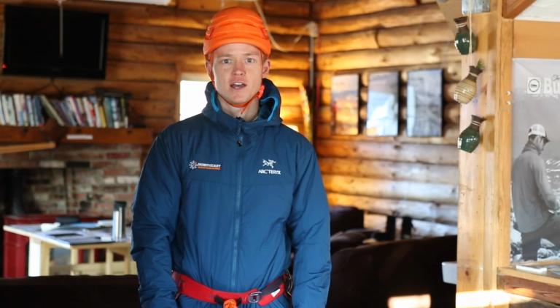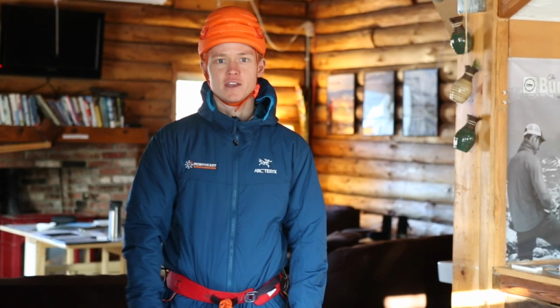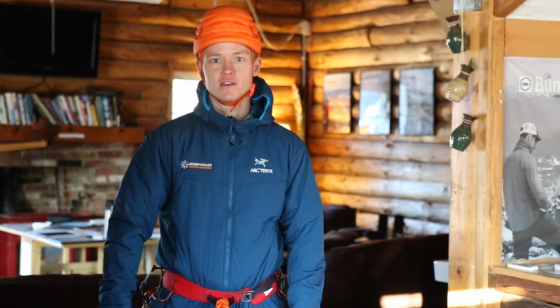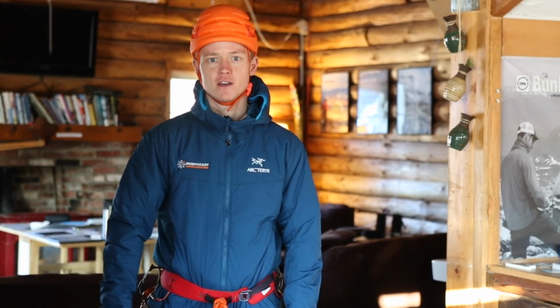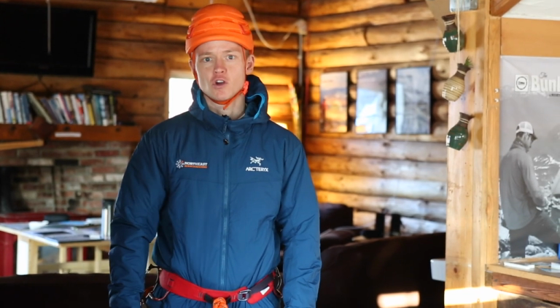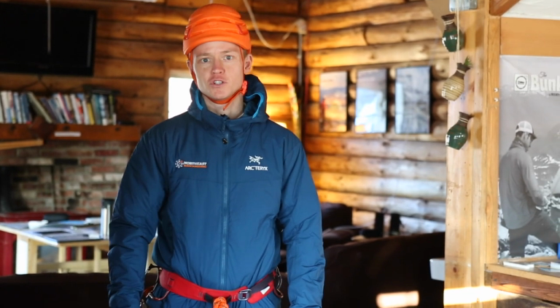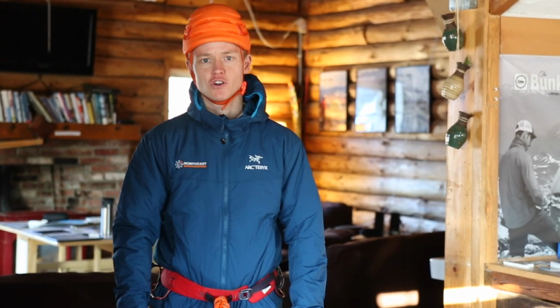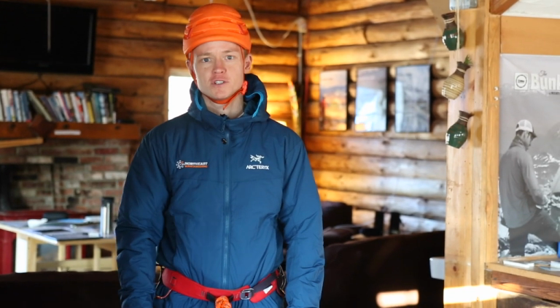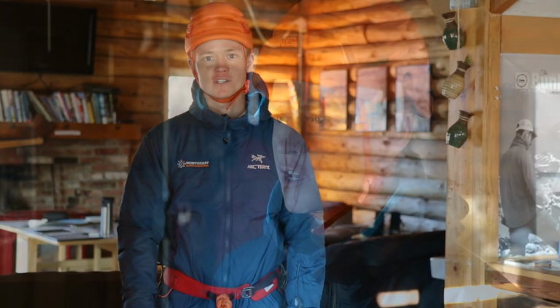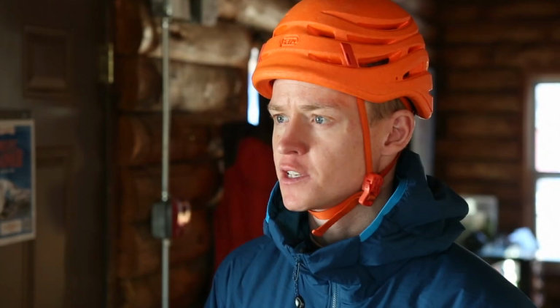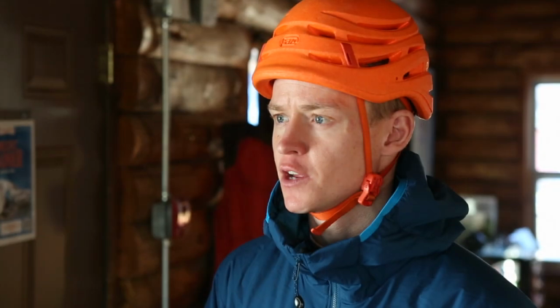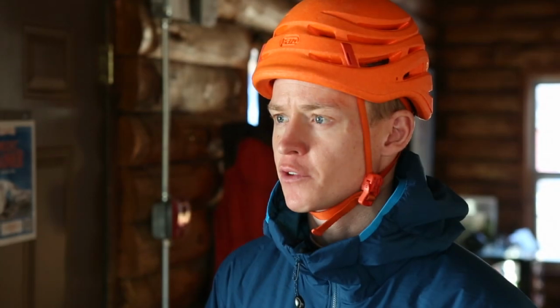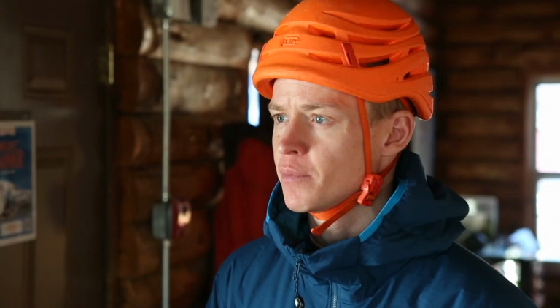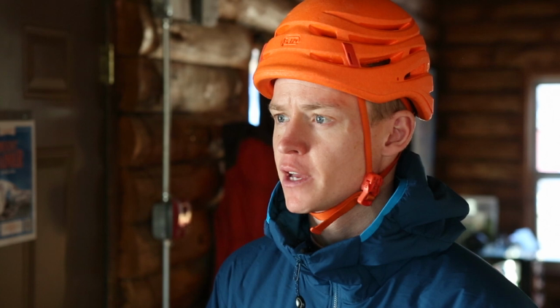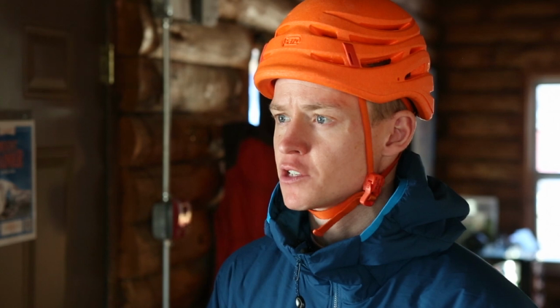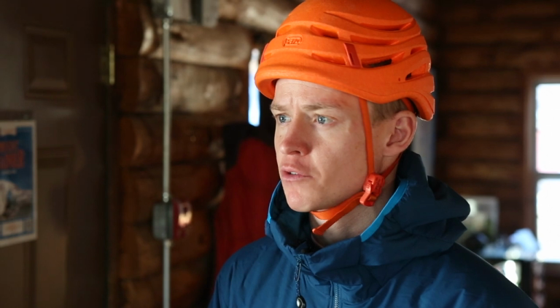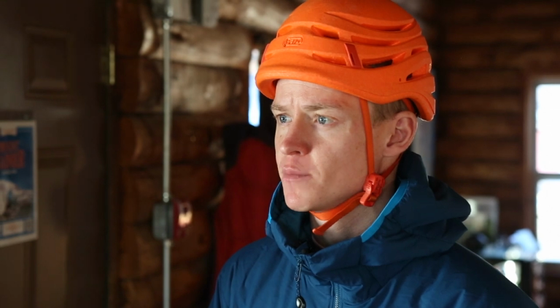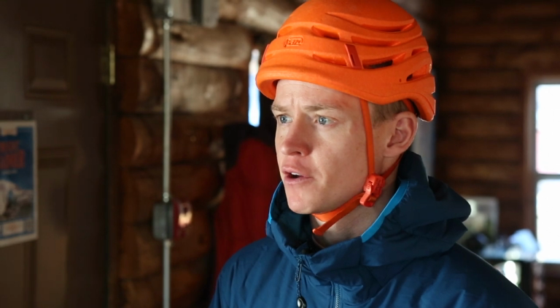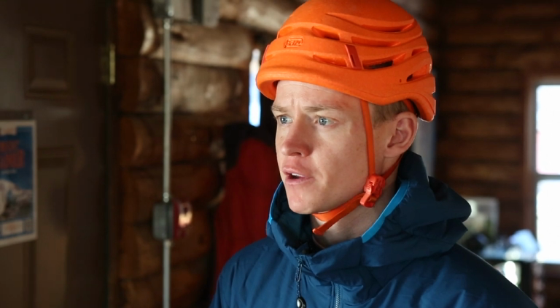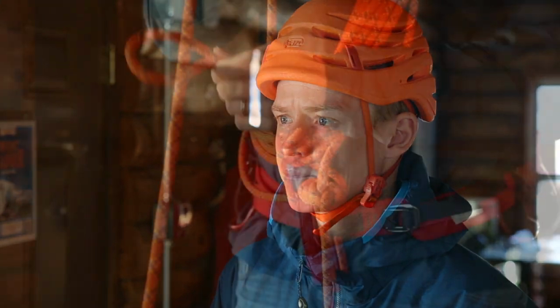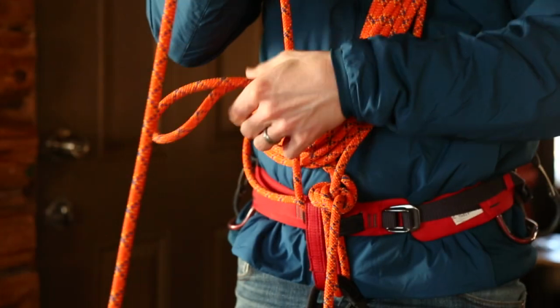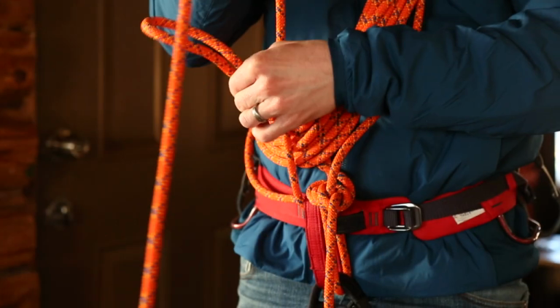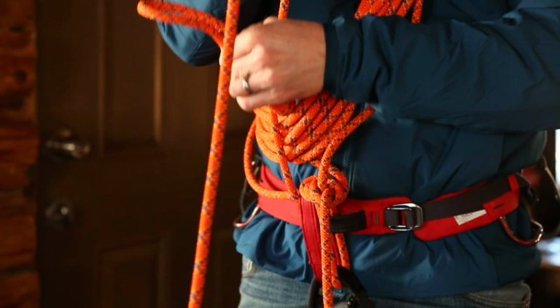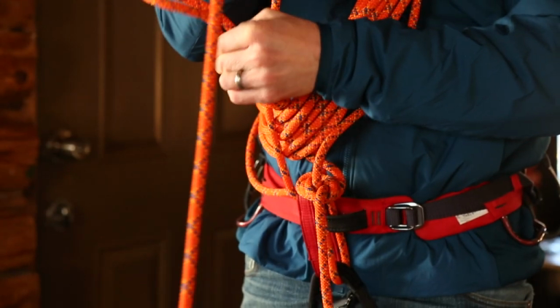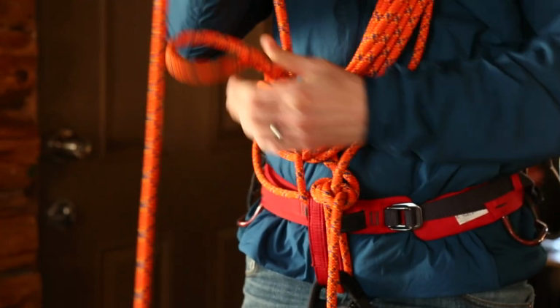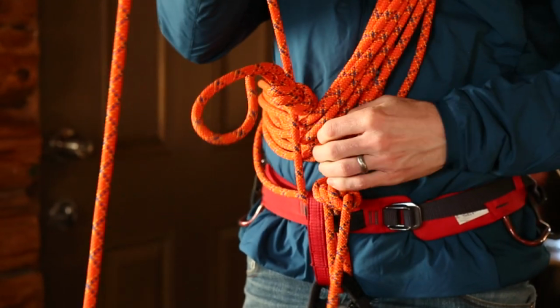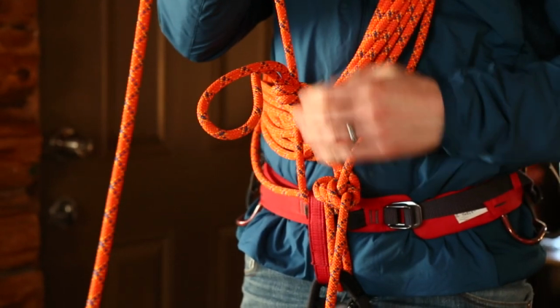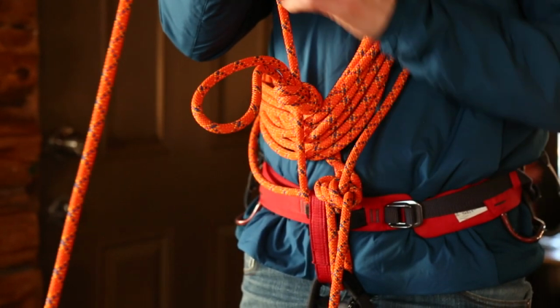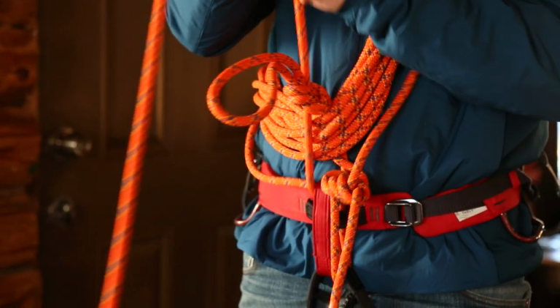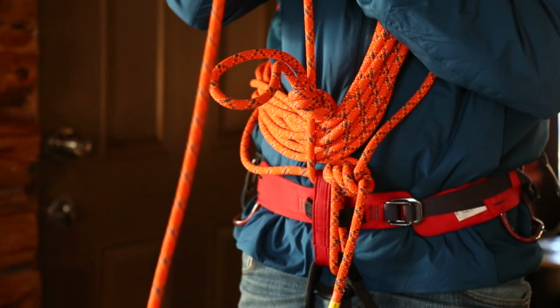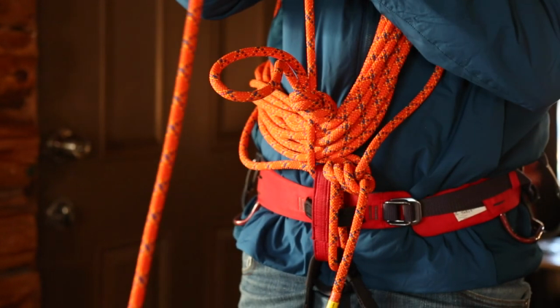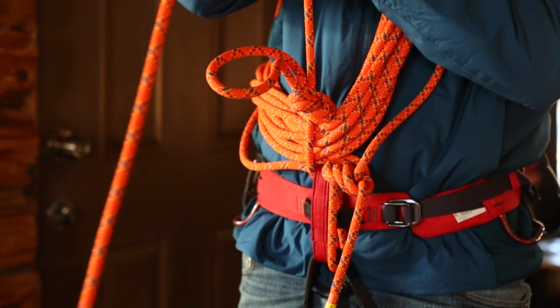Hi, I'm Kobe Jacobus and today we're at the bunkhouse at Northeast Mountaineering. Today I'm going to go over how to tie a kiwi coil.